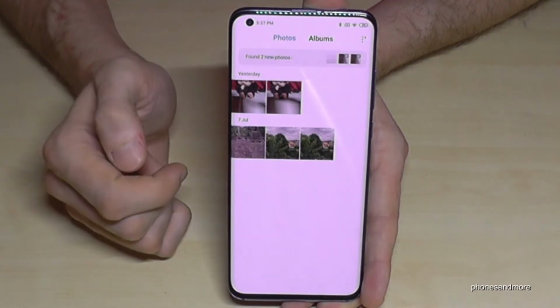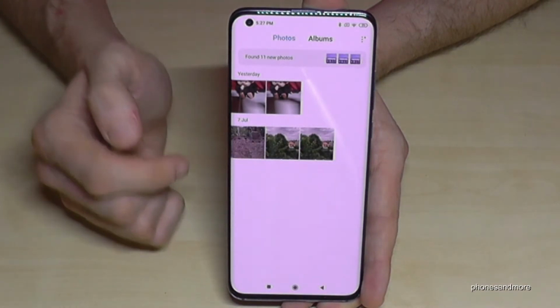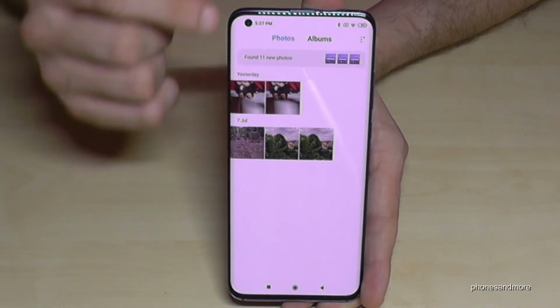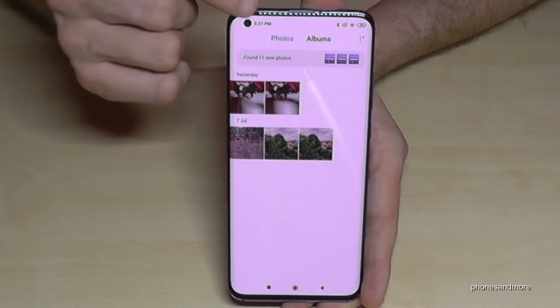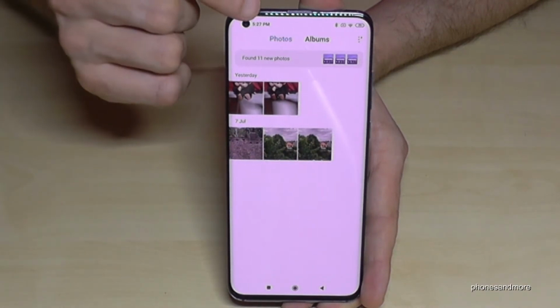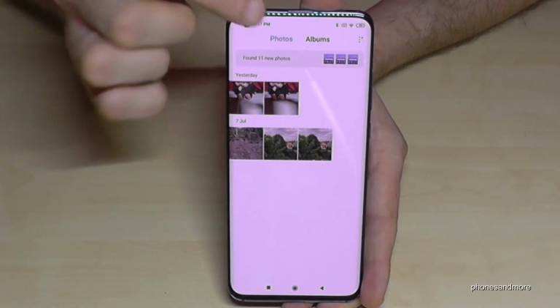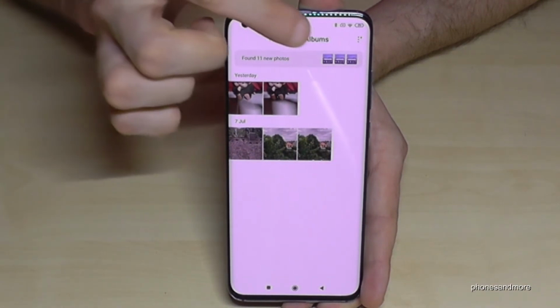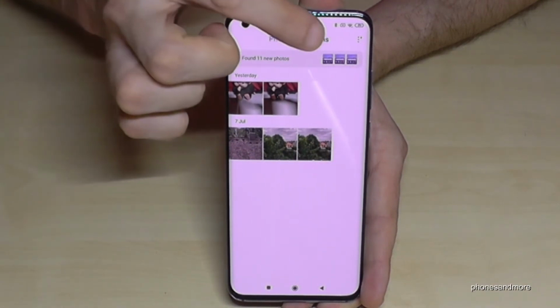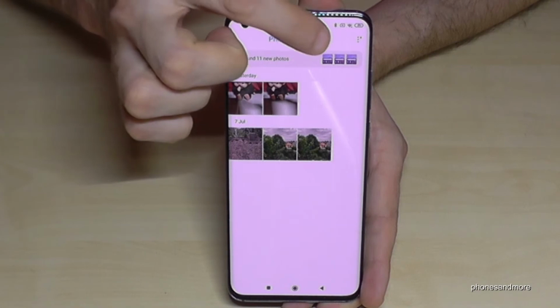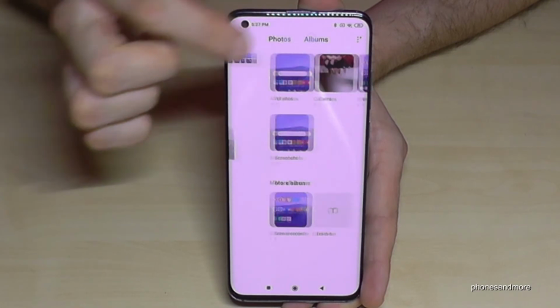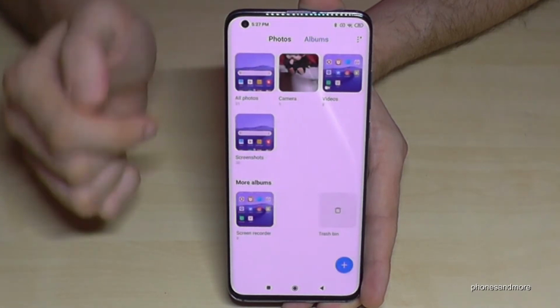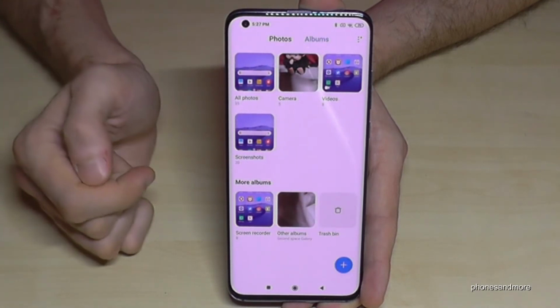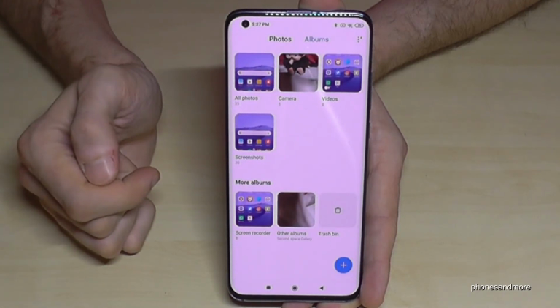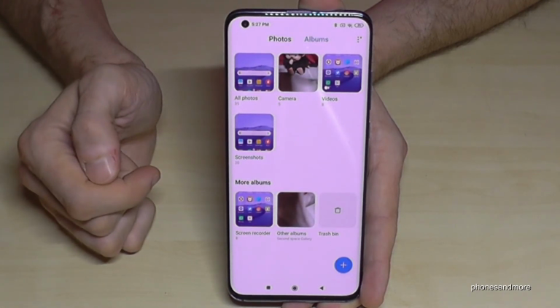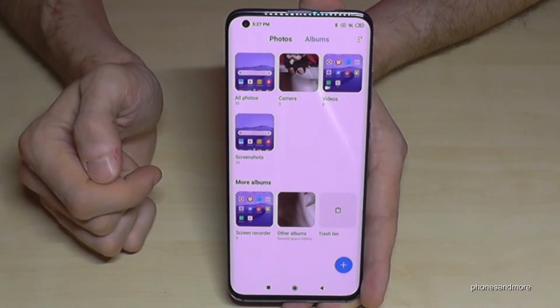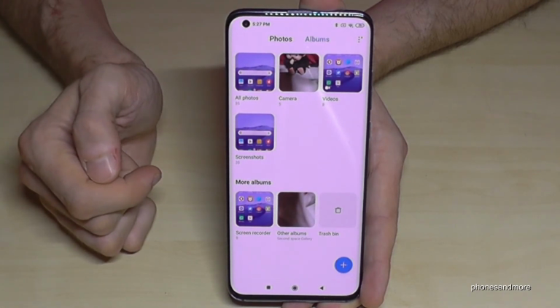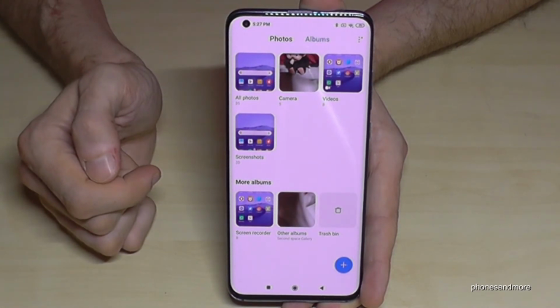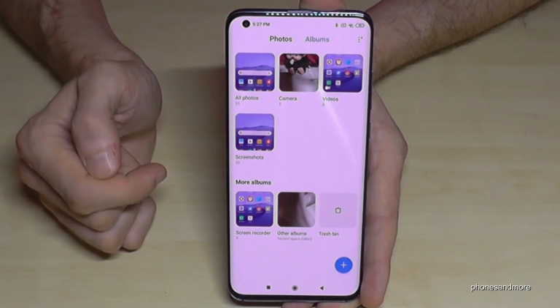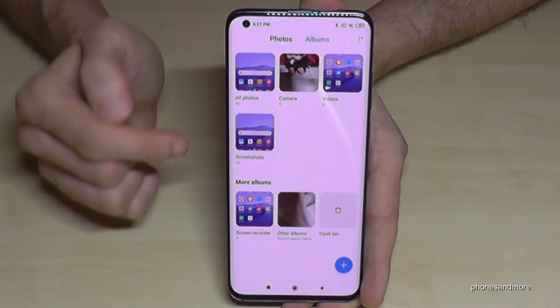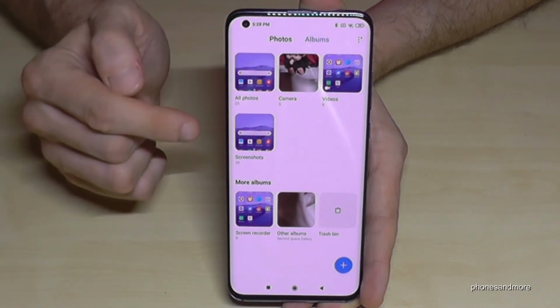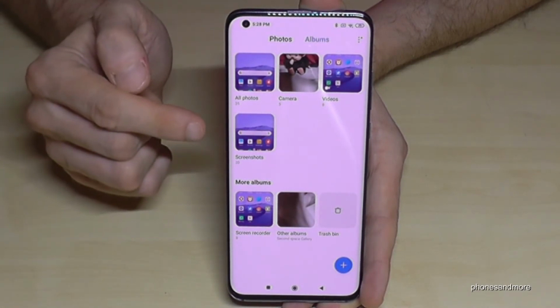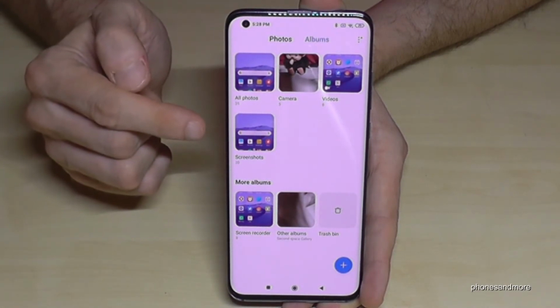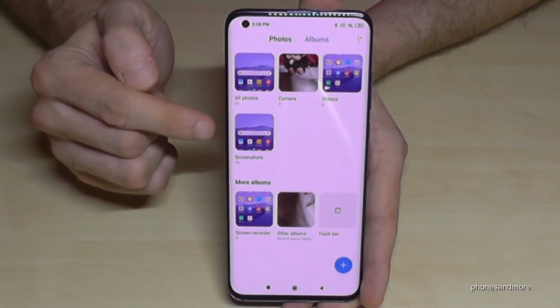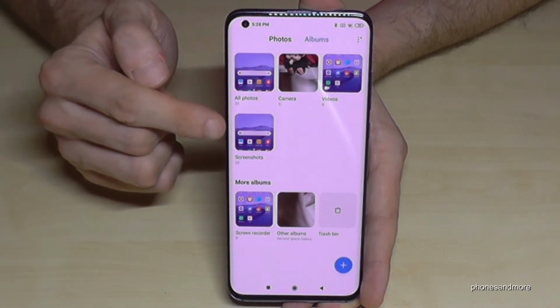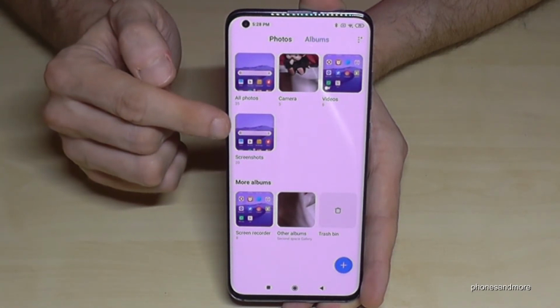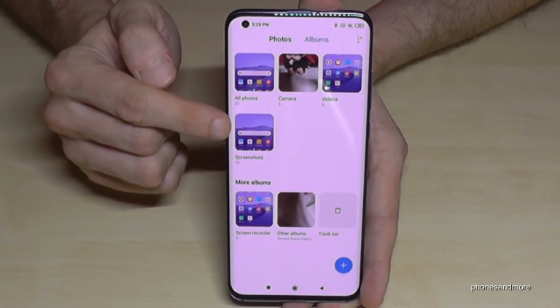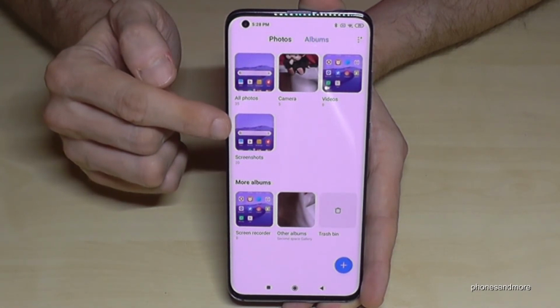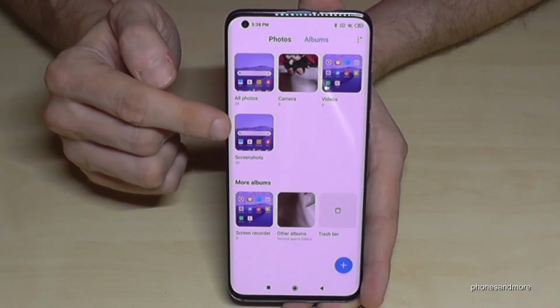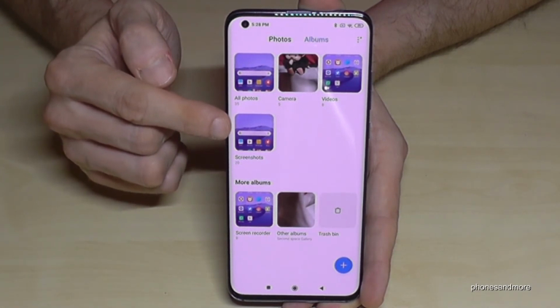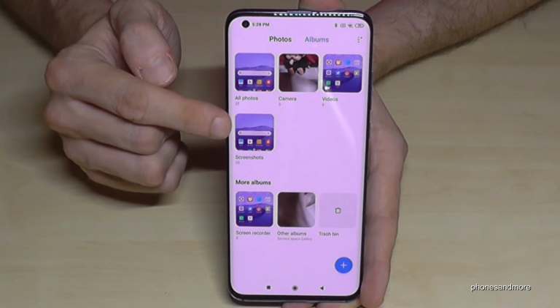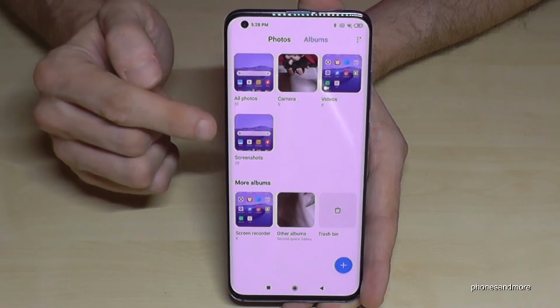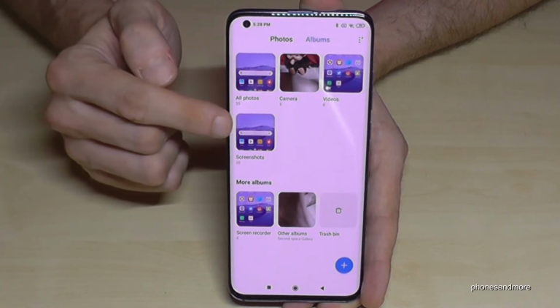After that you can find your screenshots in the Gallery — not under Photos, but under the Albums category. There is a folder named Screenshots and all your screenshots are stored there.